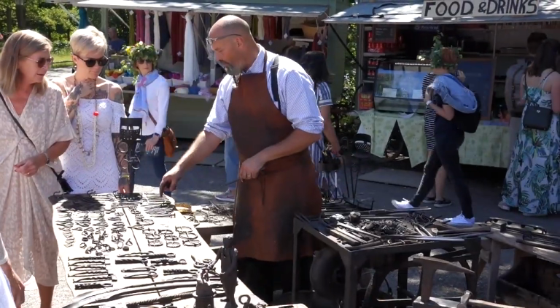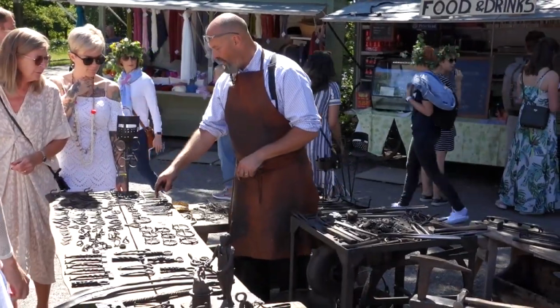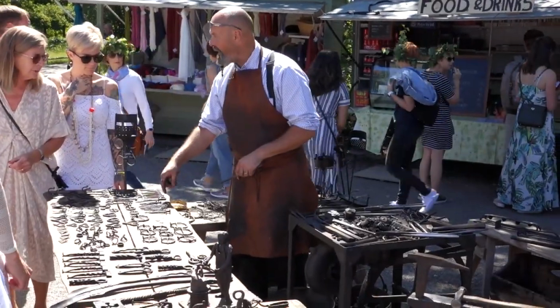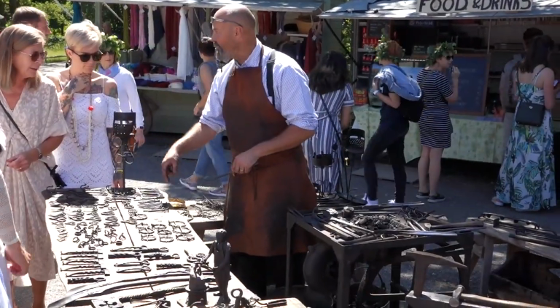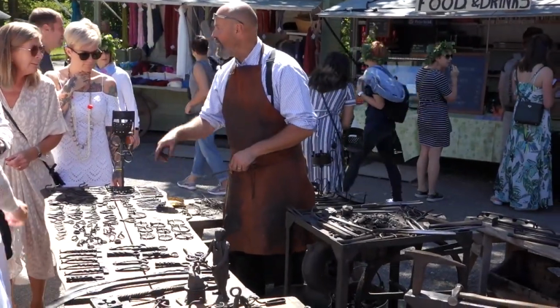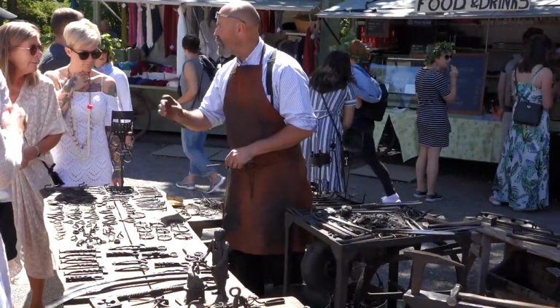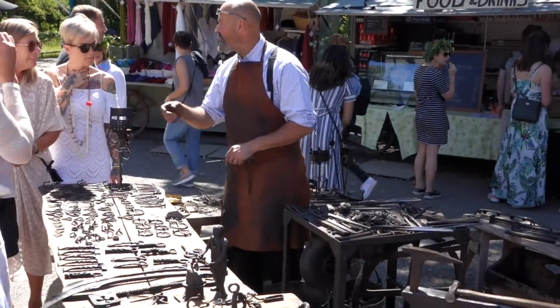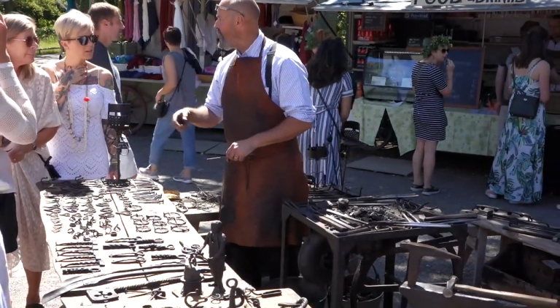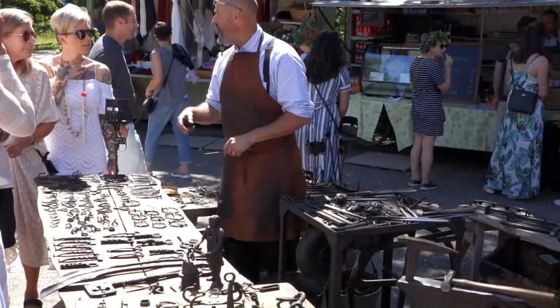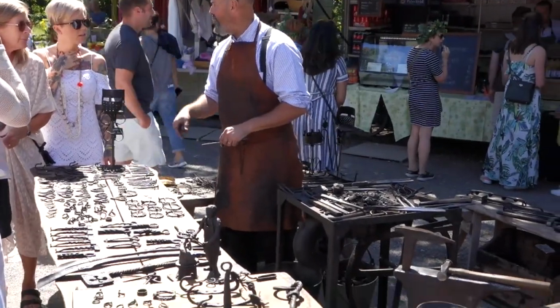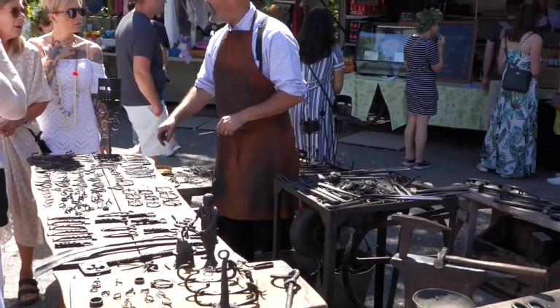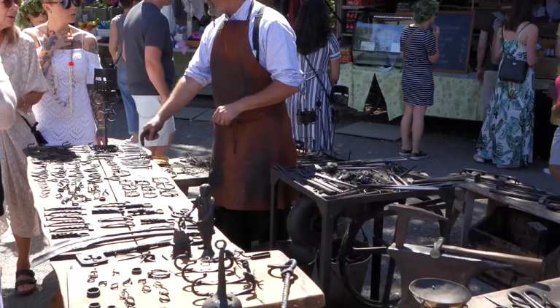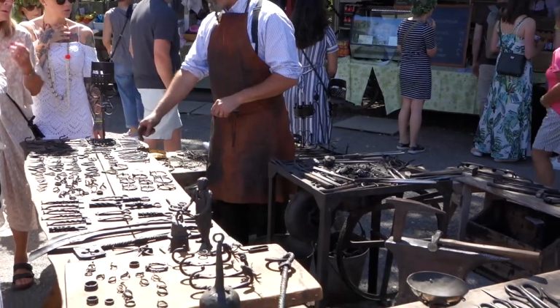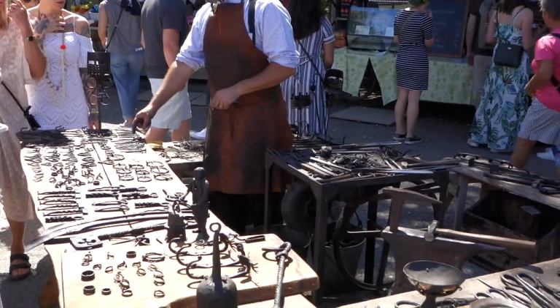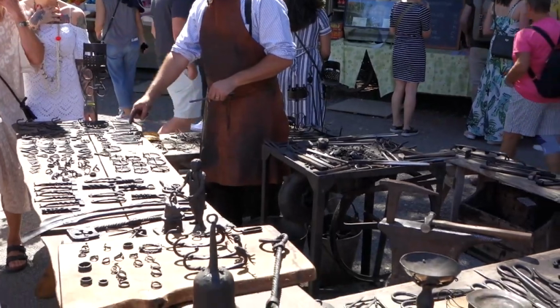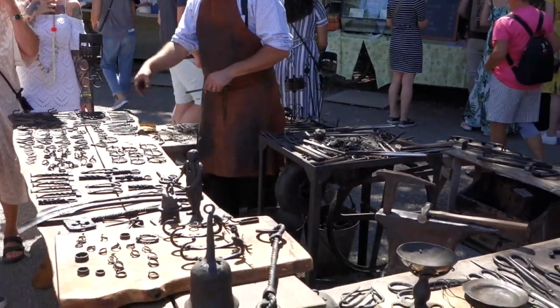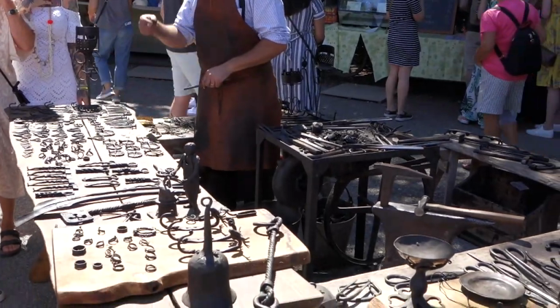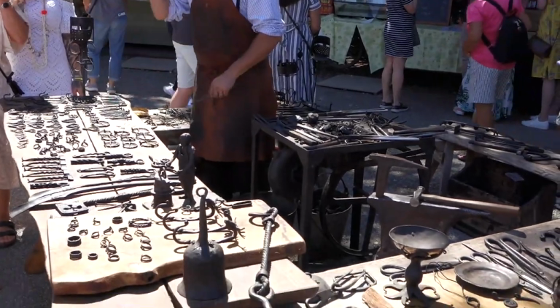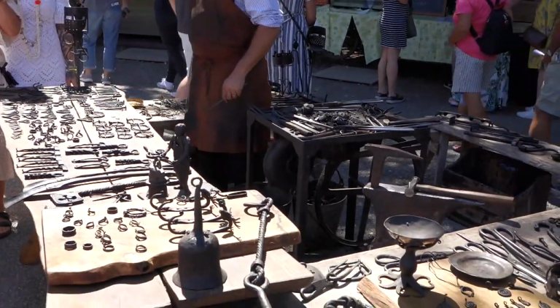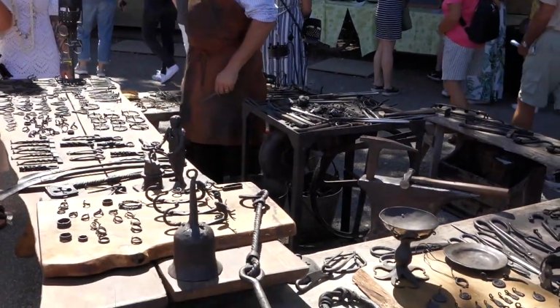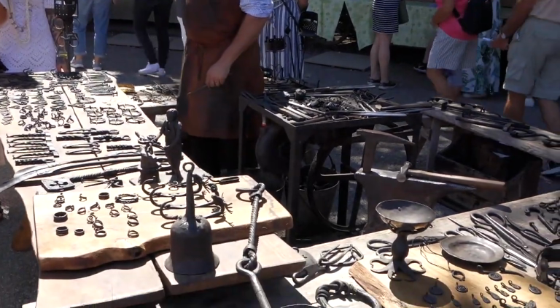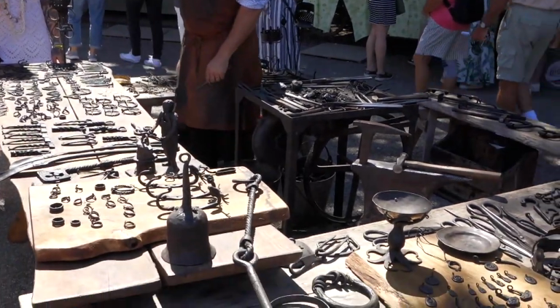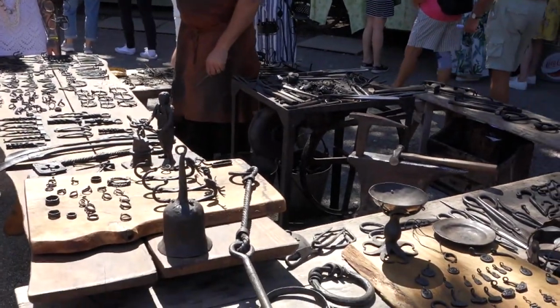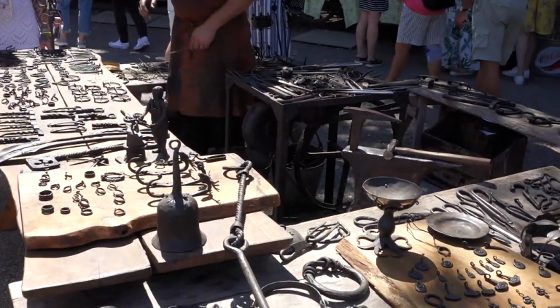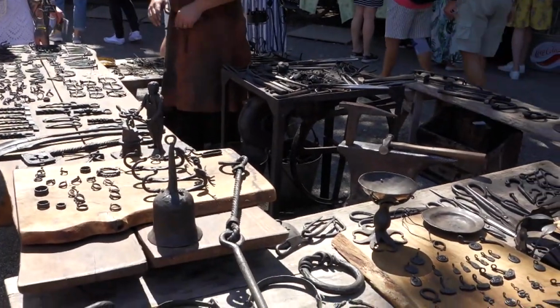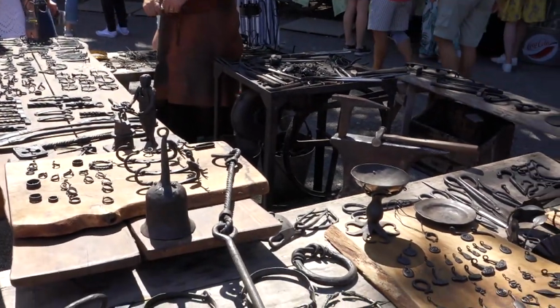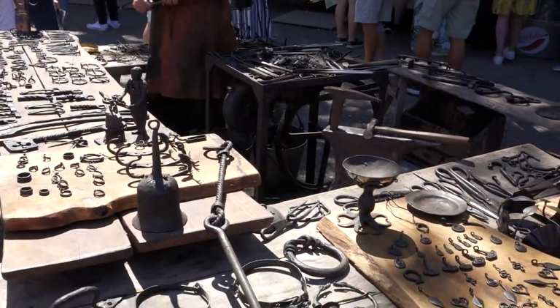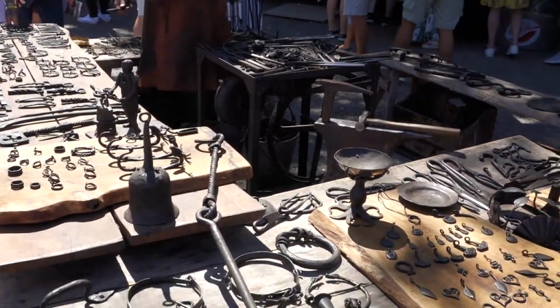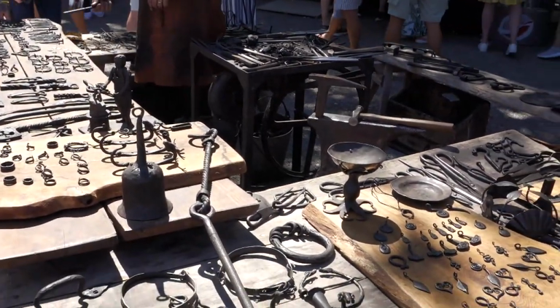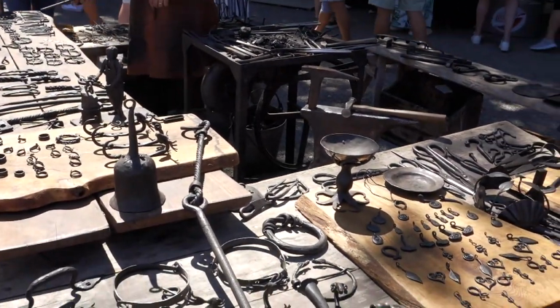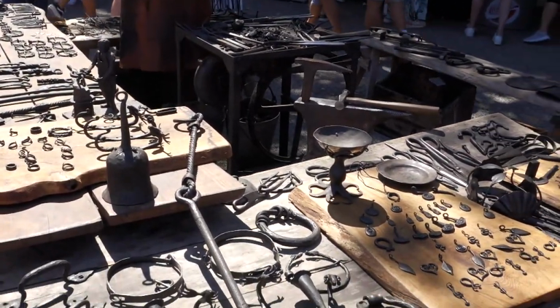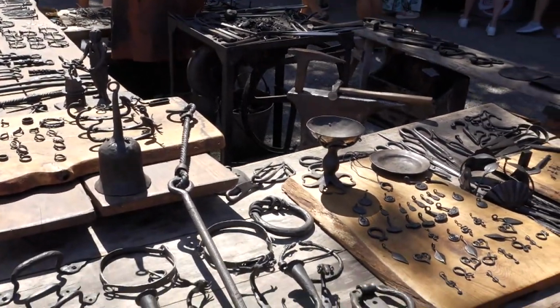Many traditional craftsmen could be seen with their work, from a blacksmith to a bookbinder.